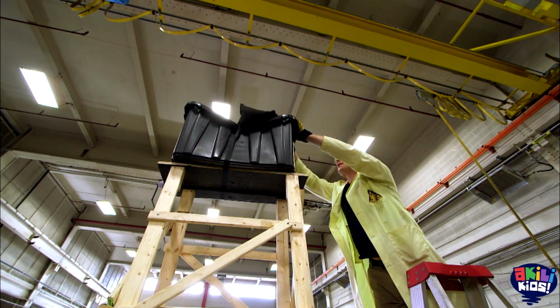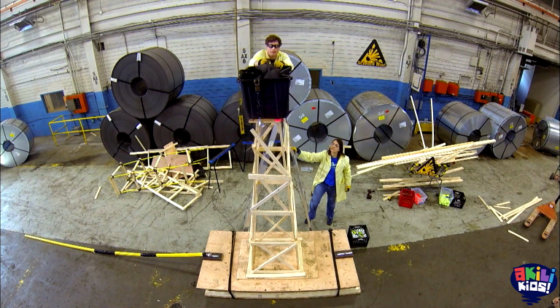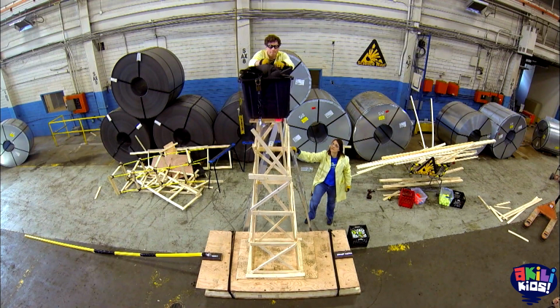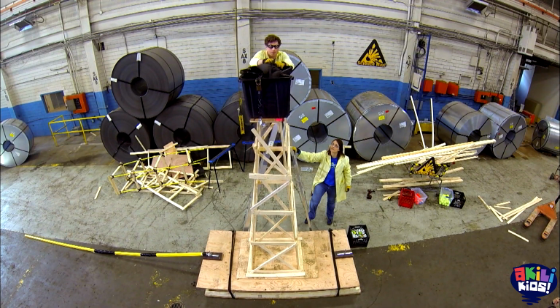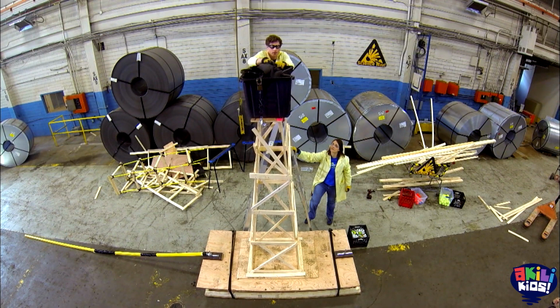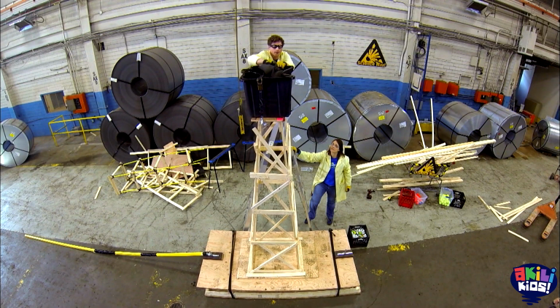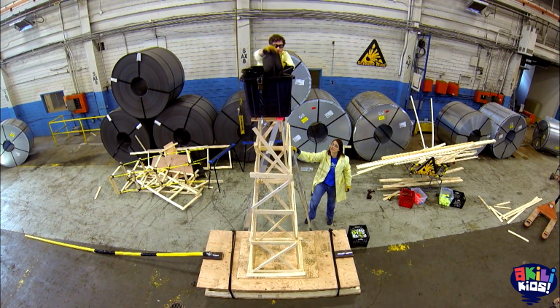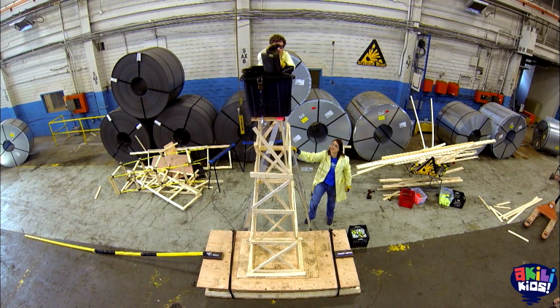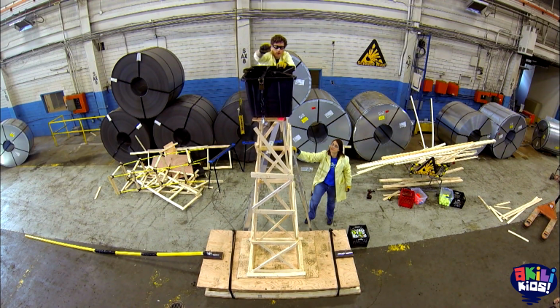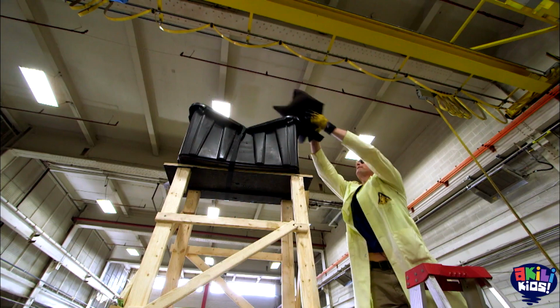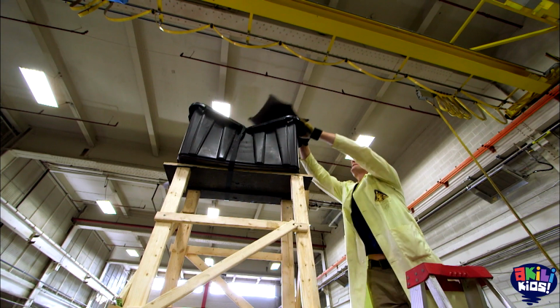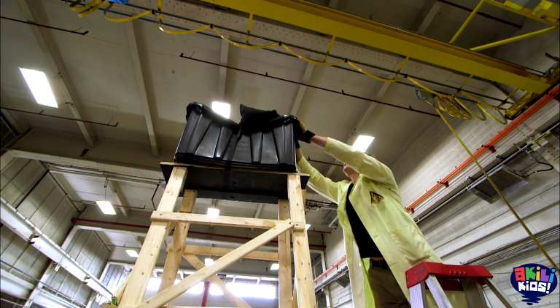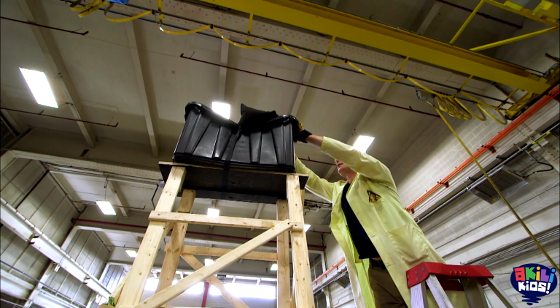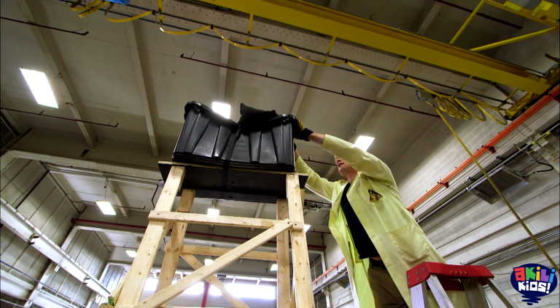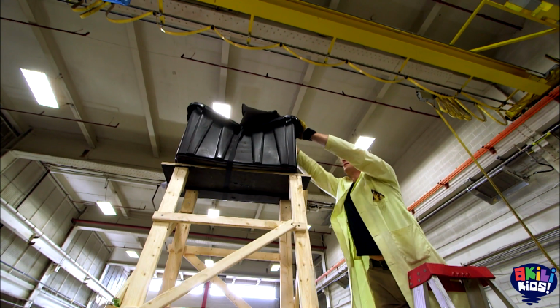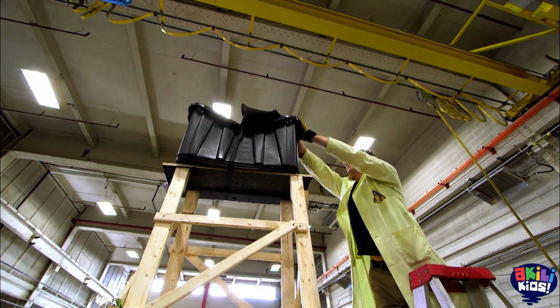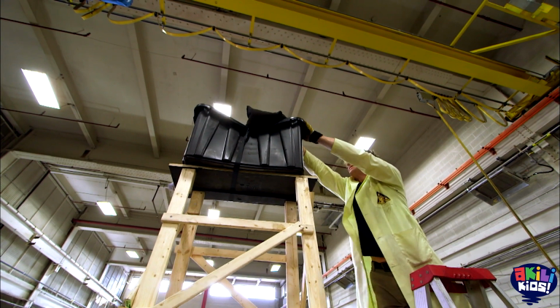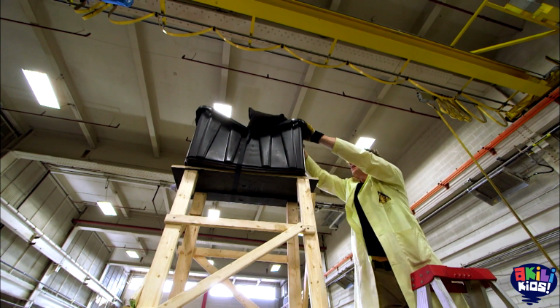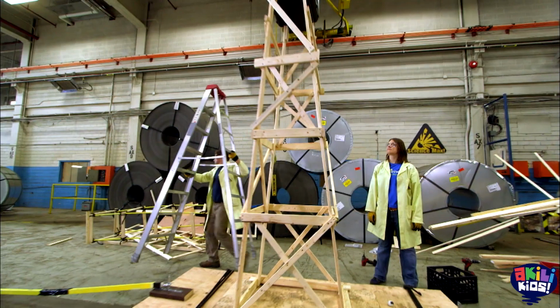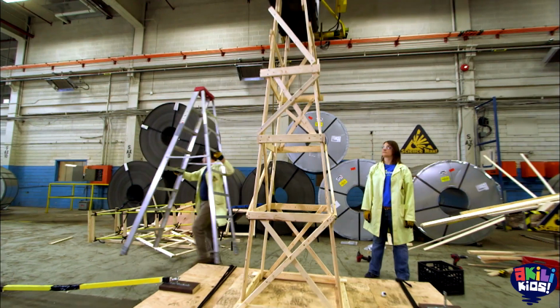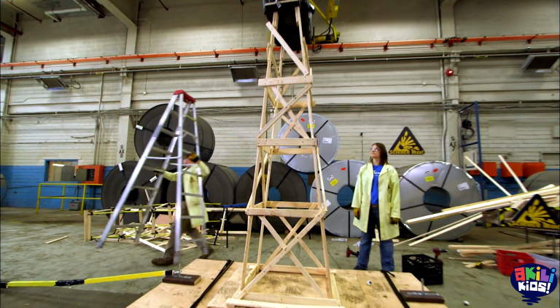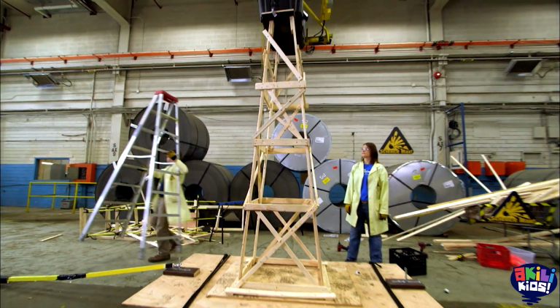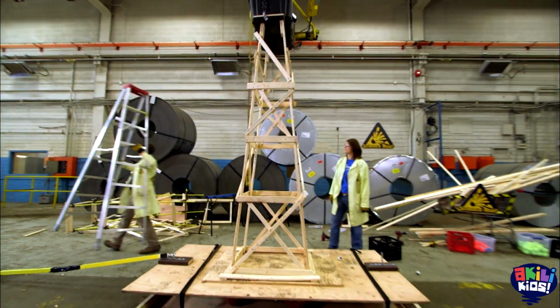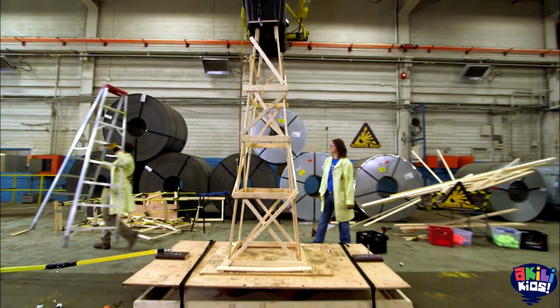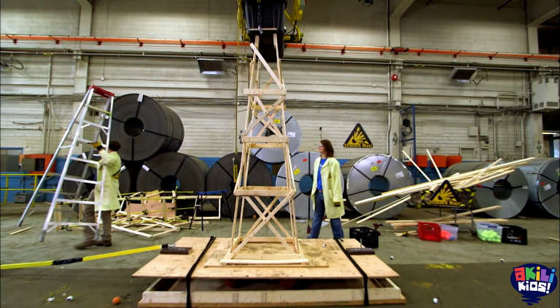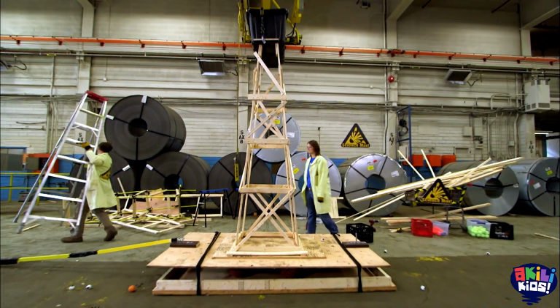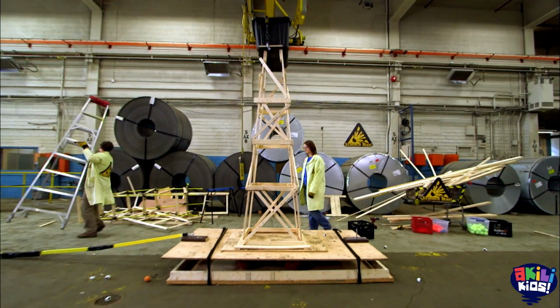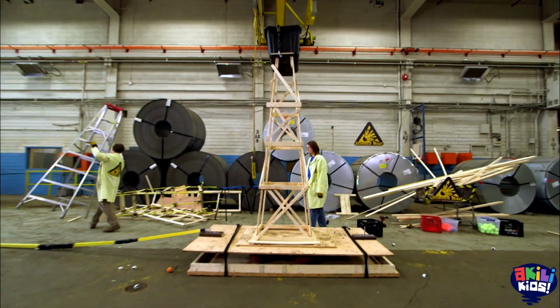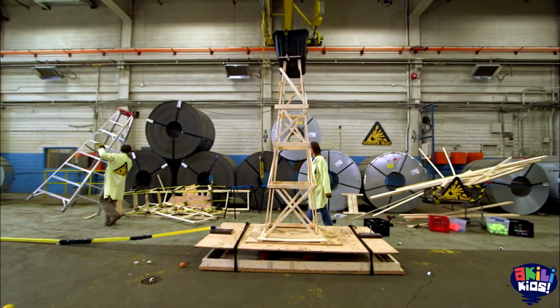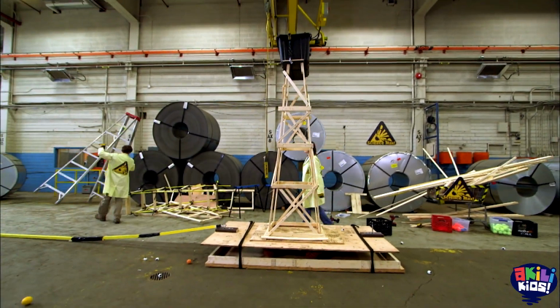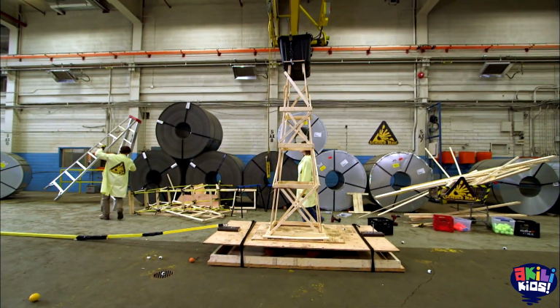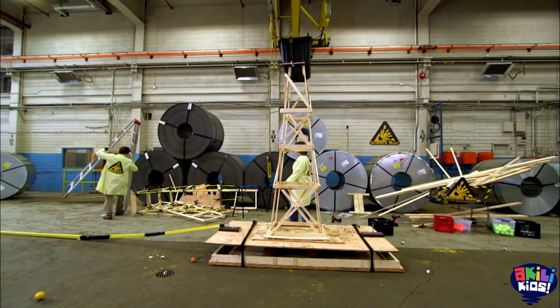After Ann and I built our tower, we added the weight to the top, secured it to the base, and tried it out.